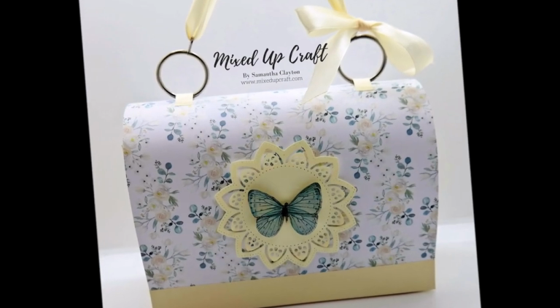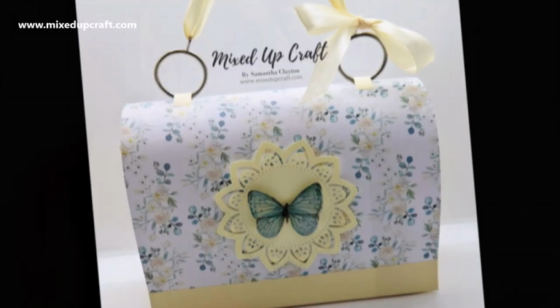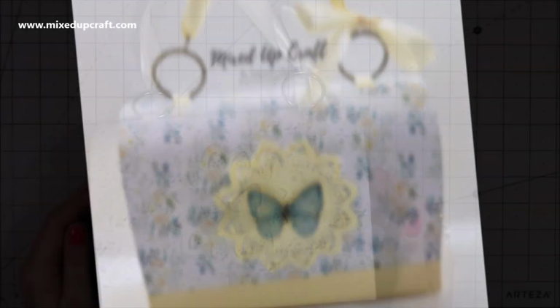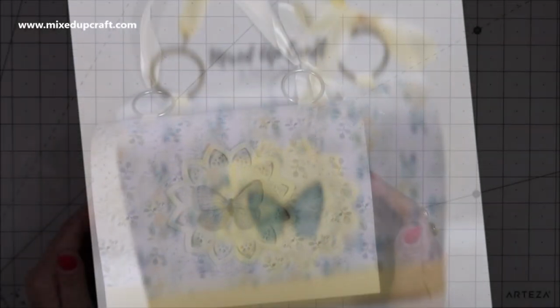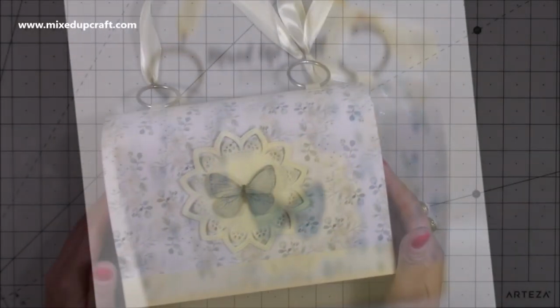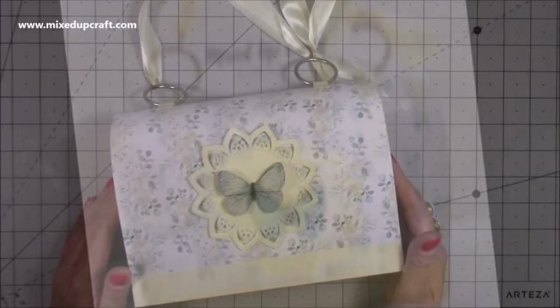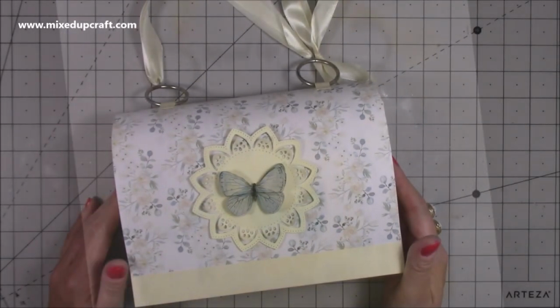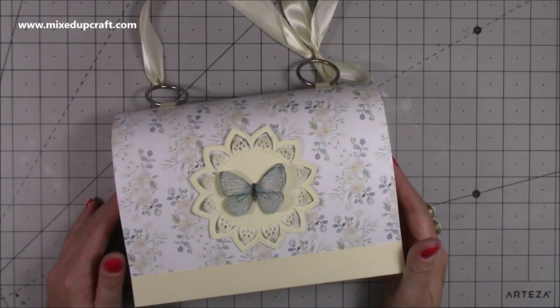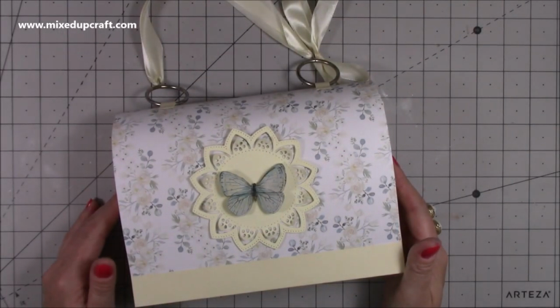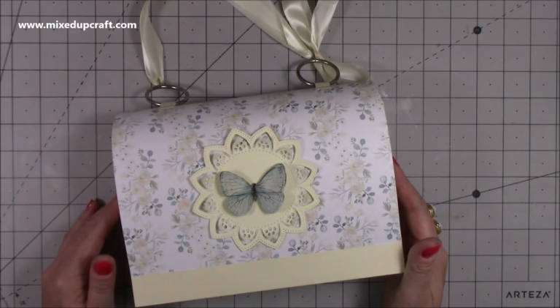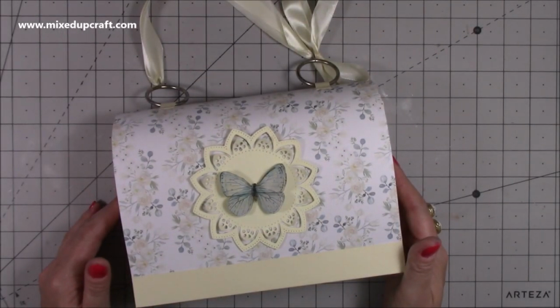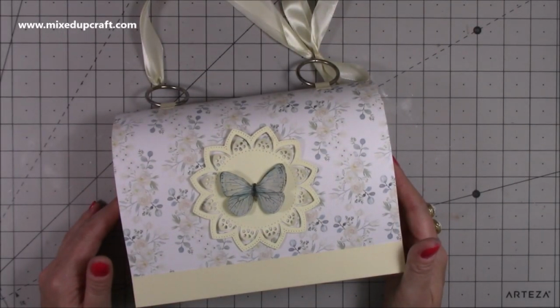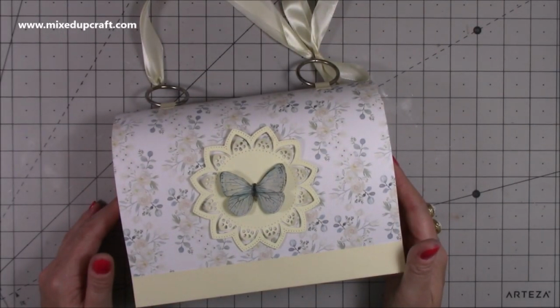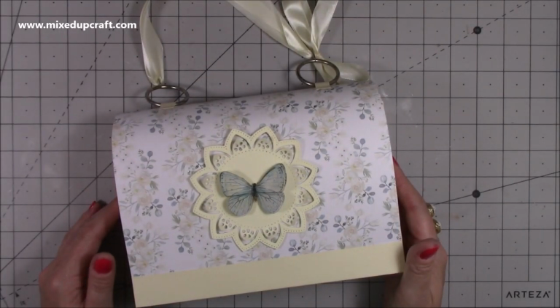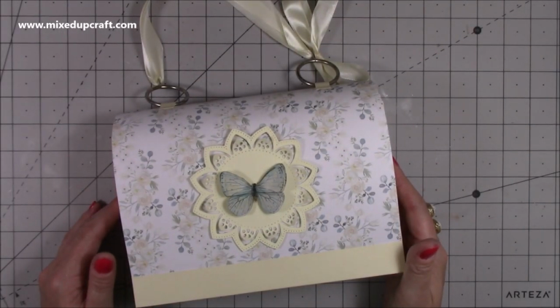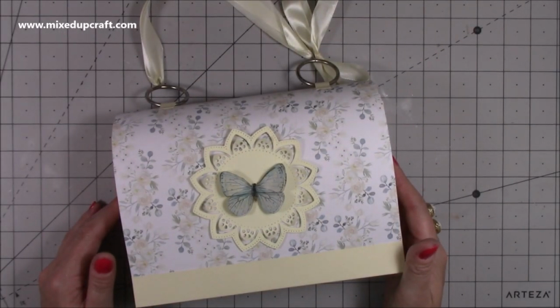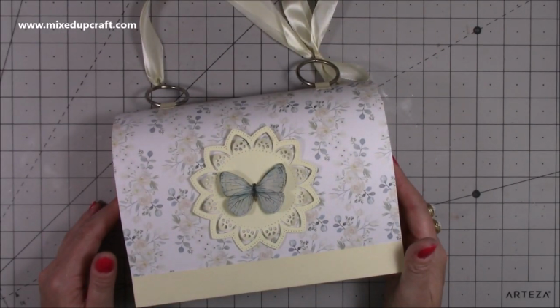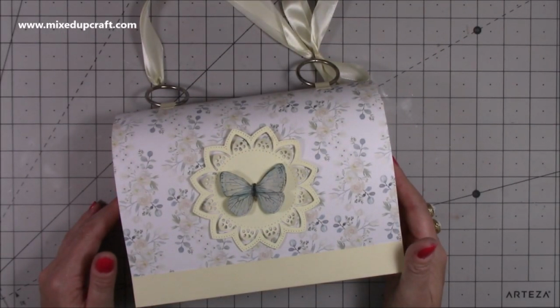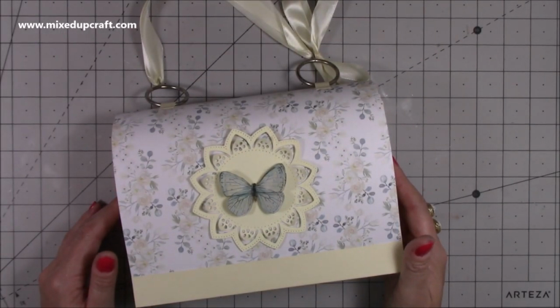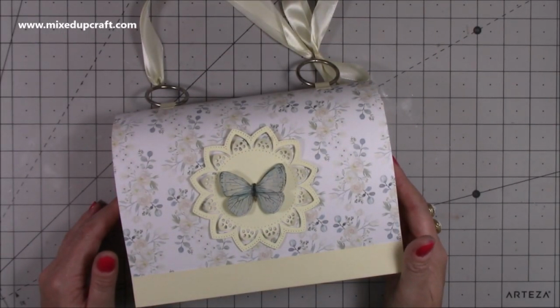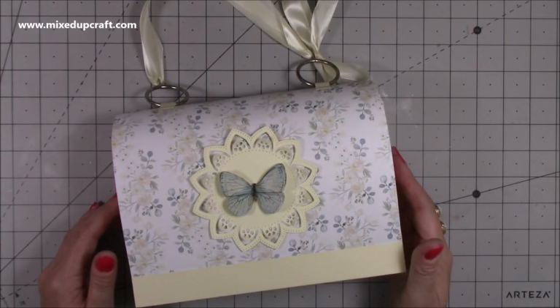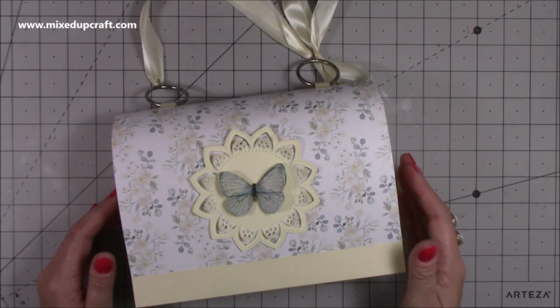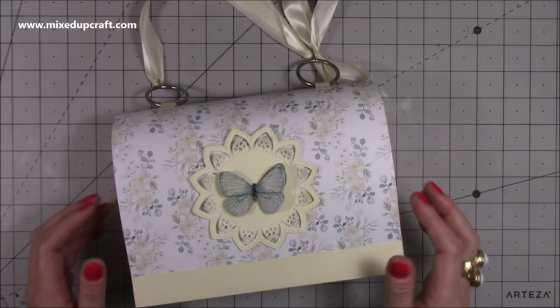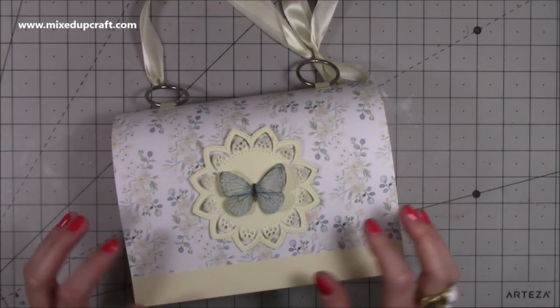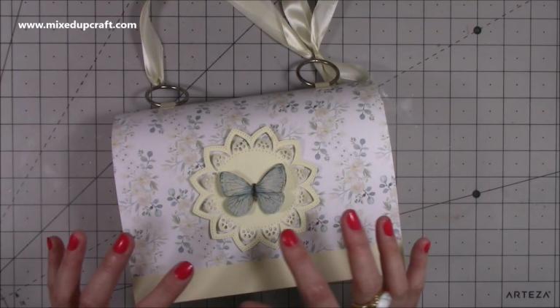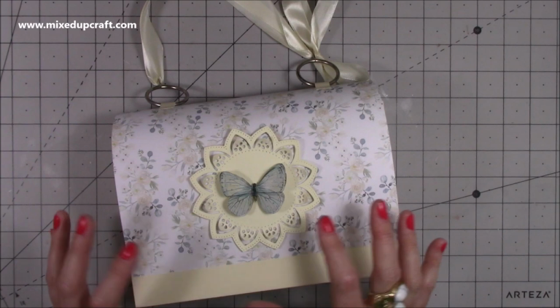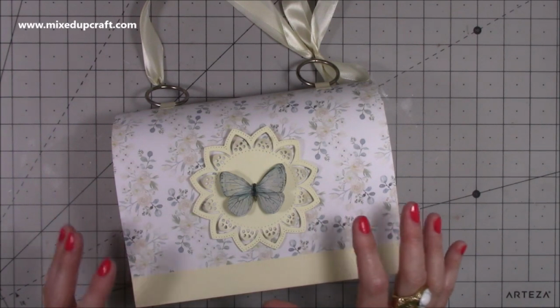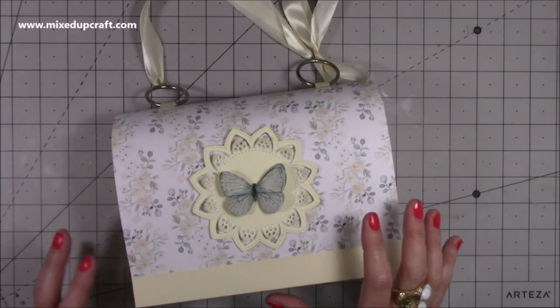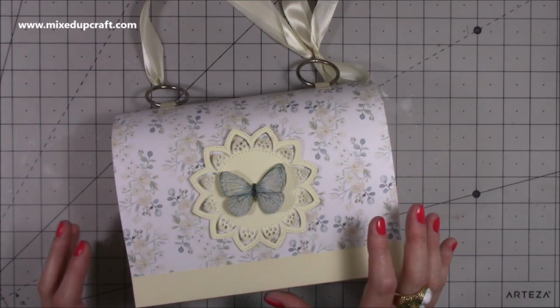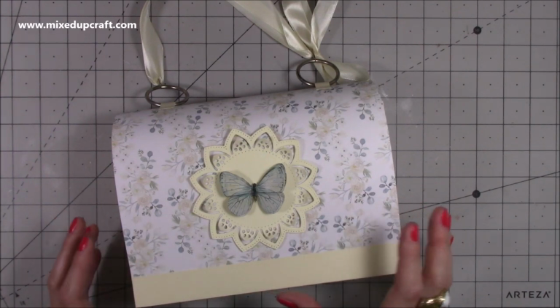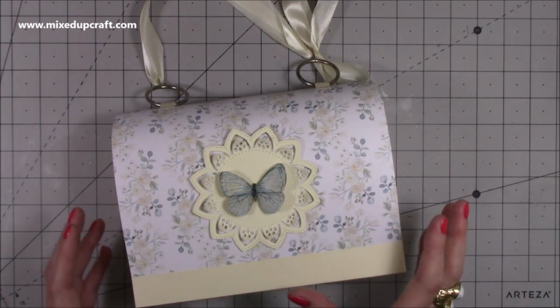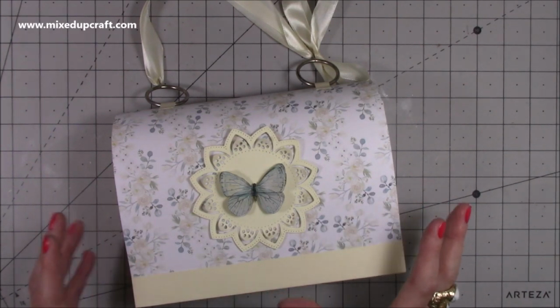Hi everybody, it's Sam at Mixed Up Craft. Thank you for watching my tutorial today. I'm going to be showing you how to make this really pretty gift bag.